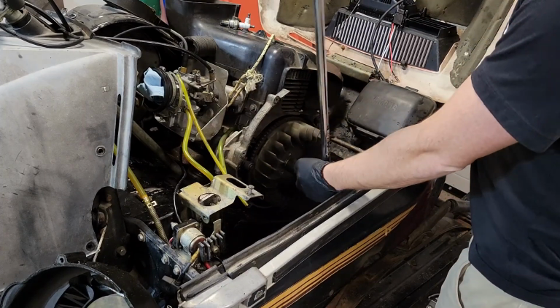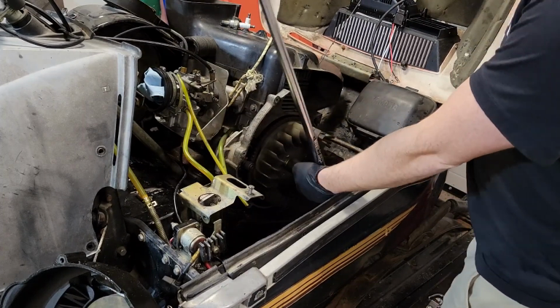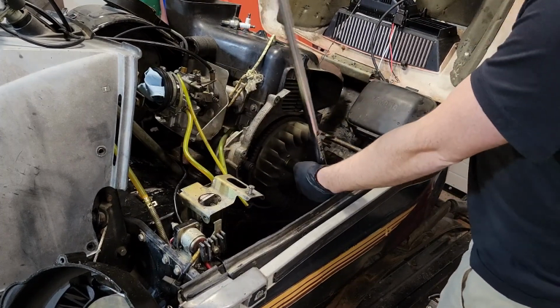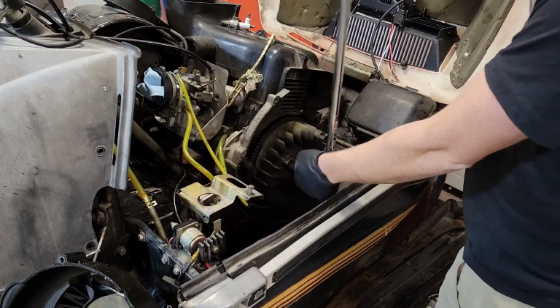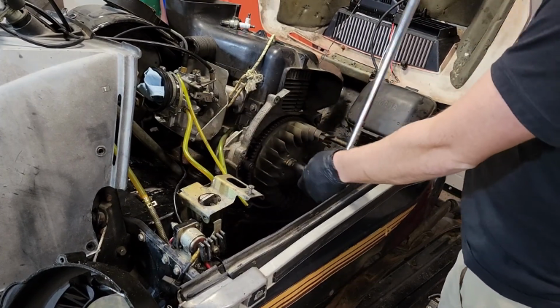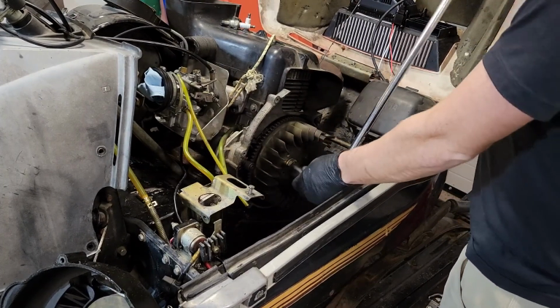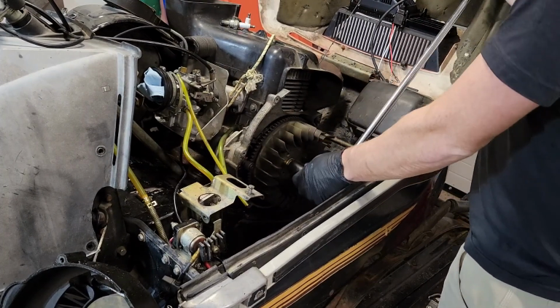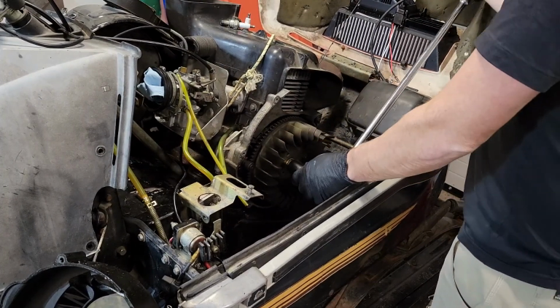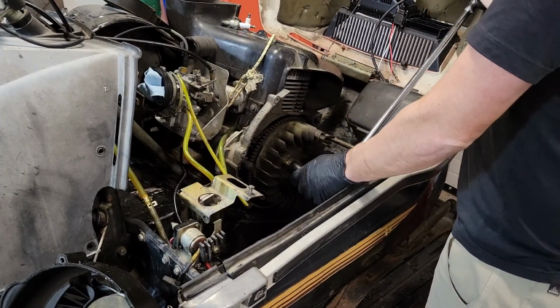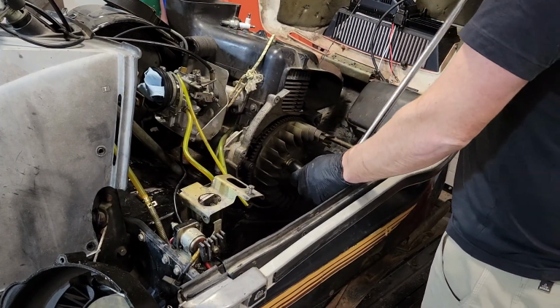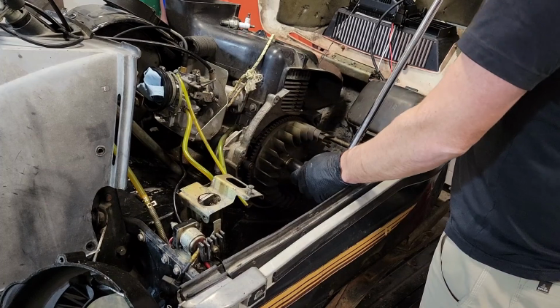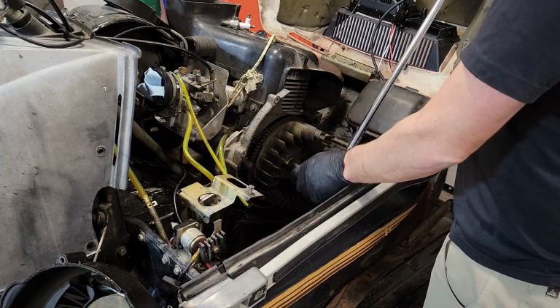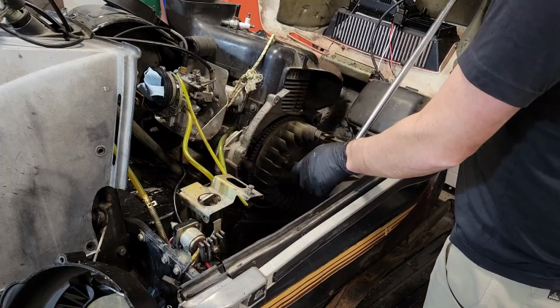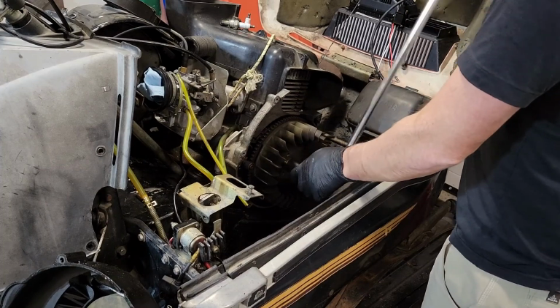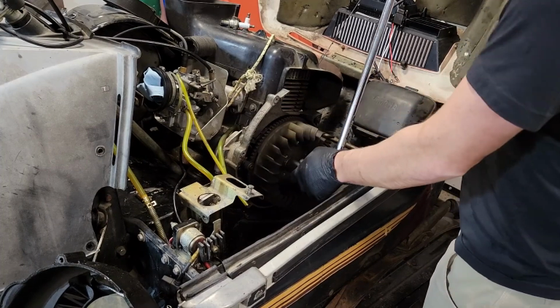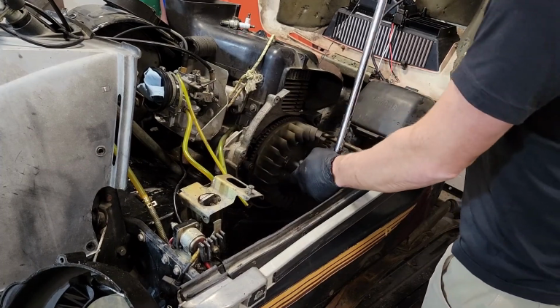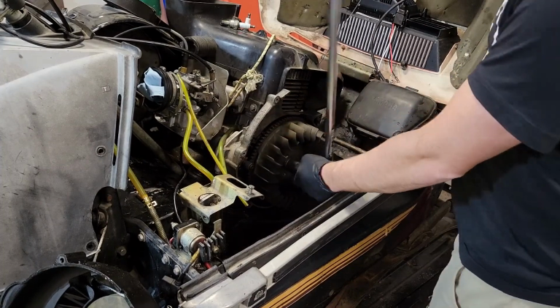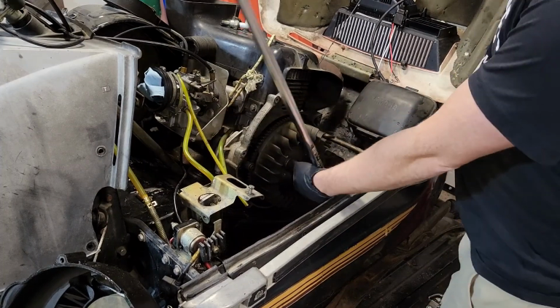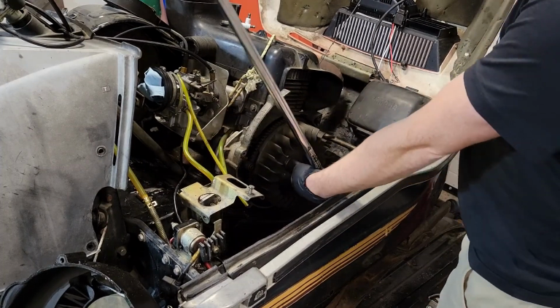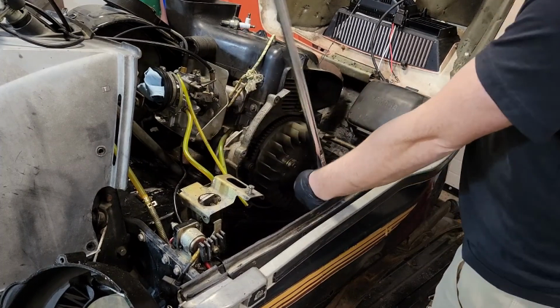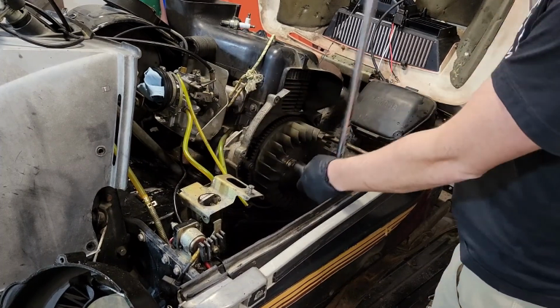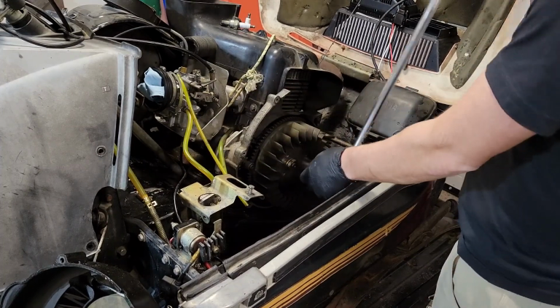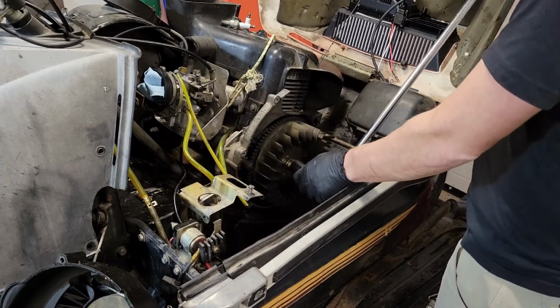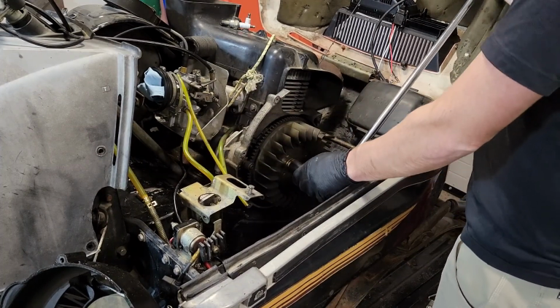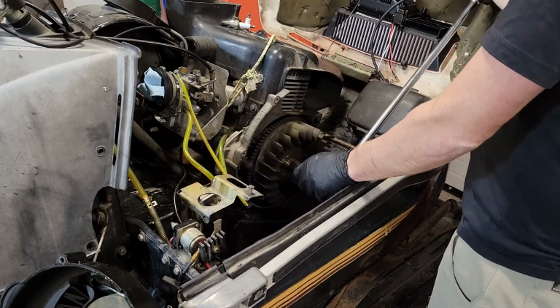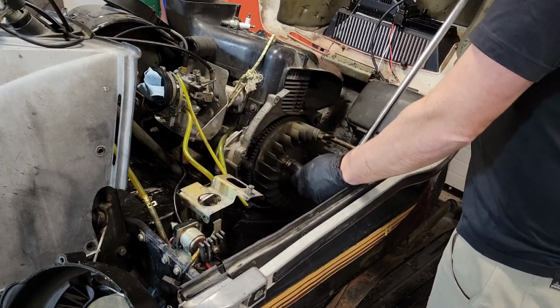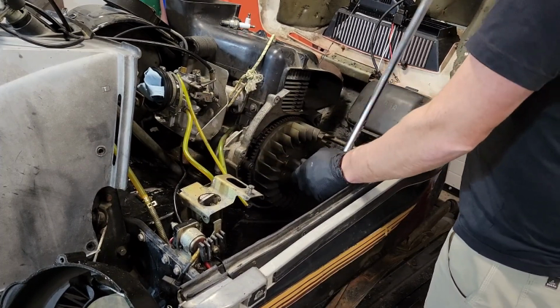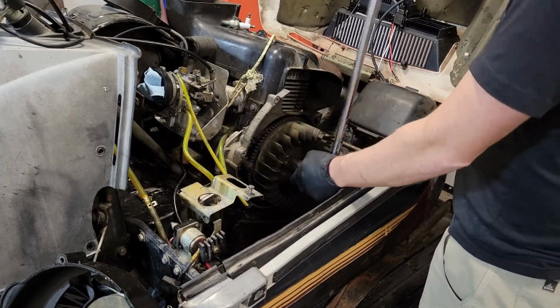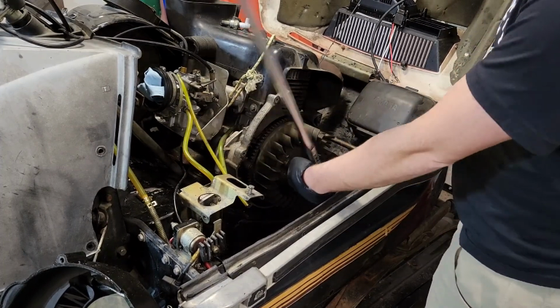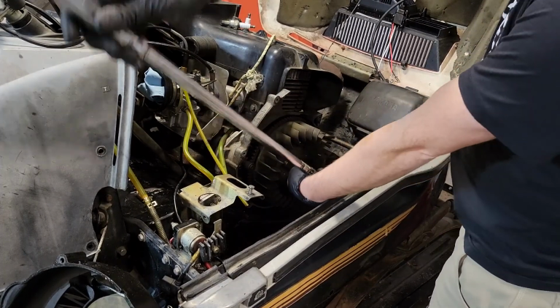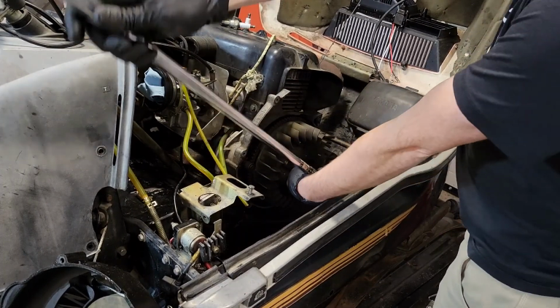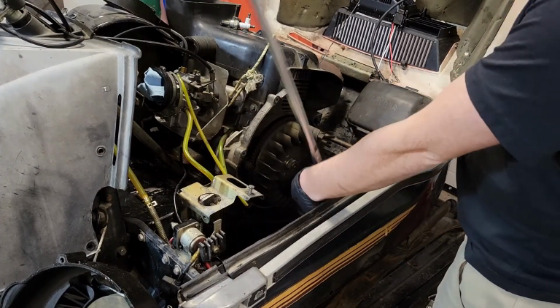When I turn this it should bind up against that rope, and there we go — that comes off.